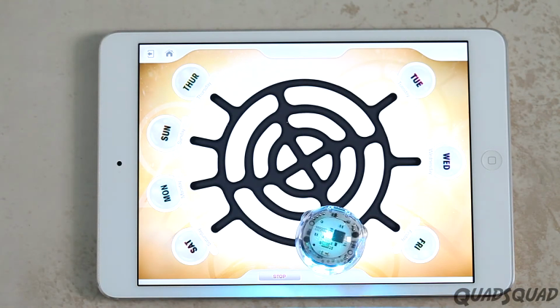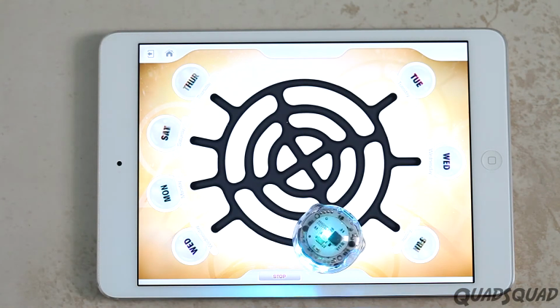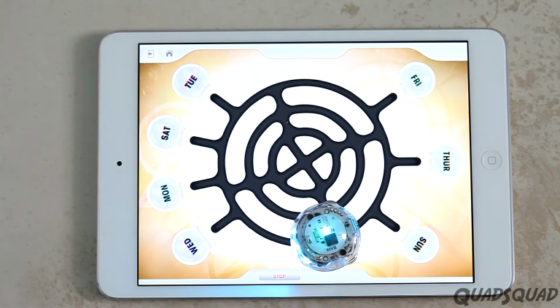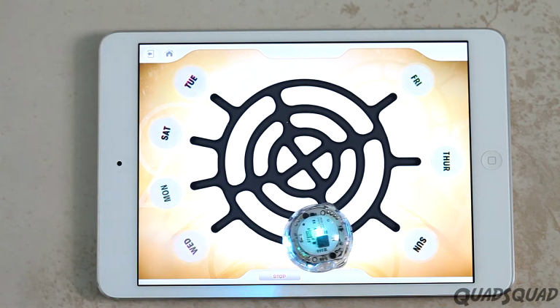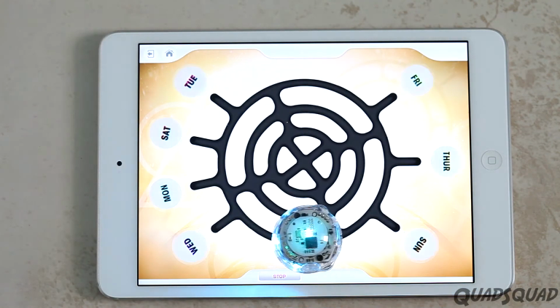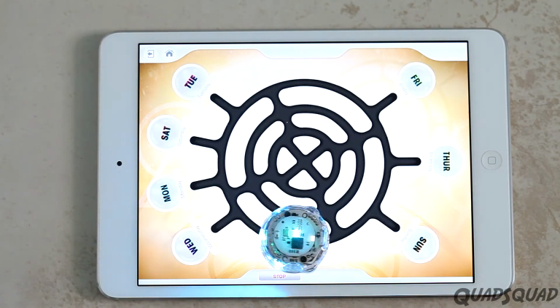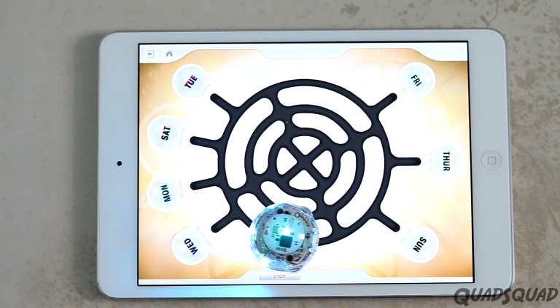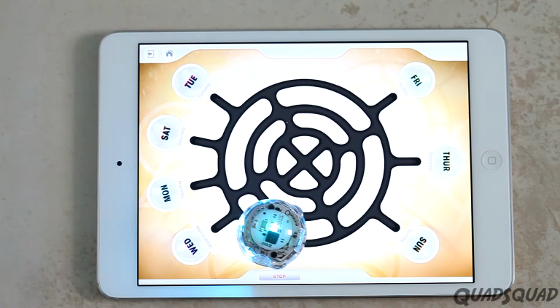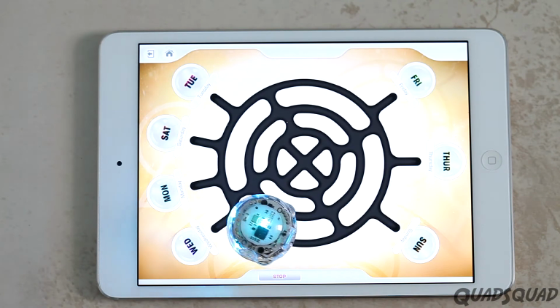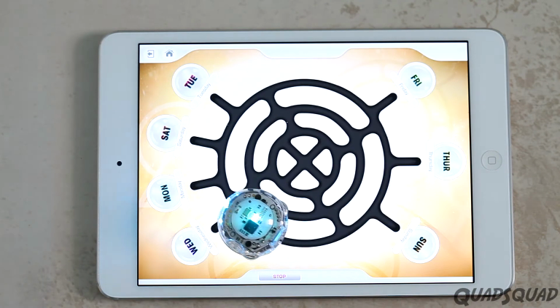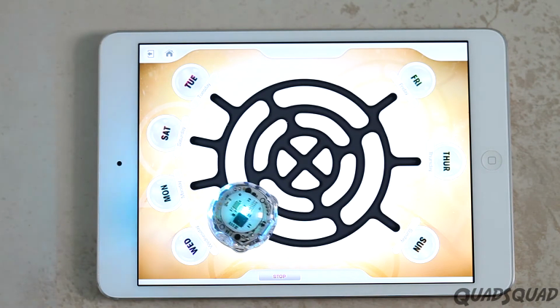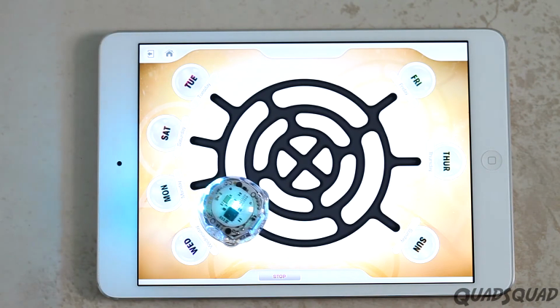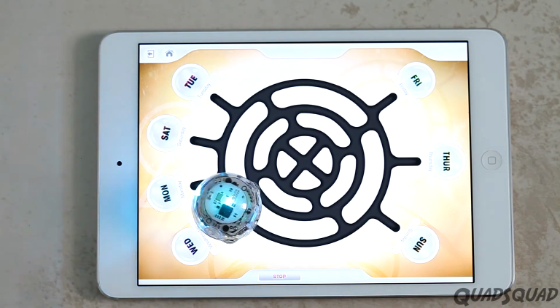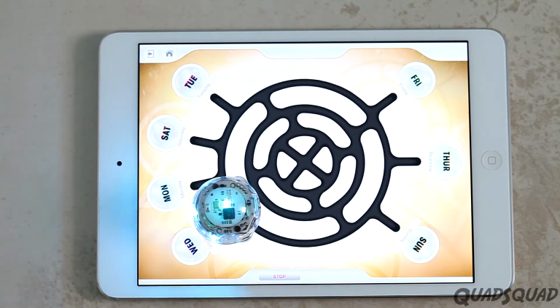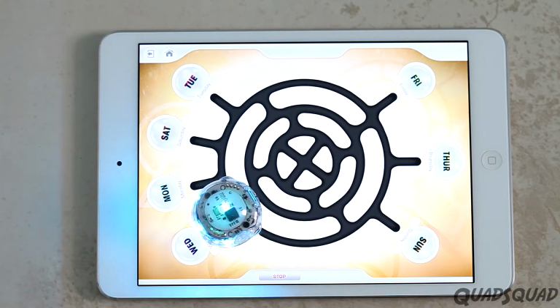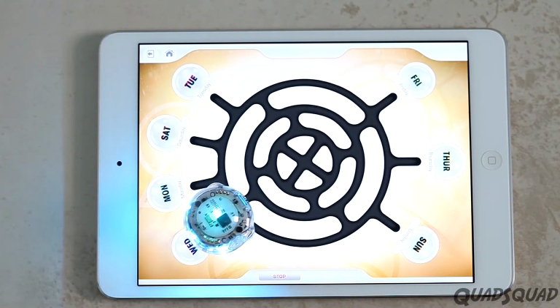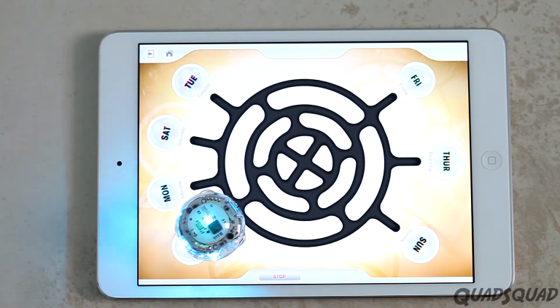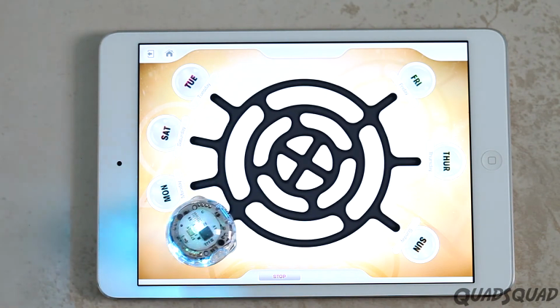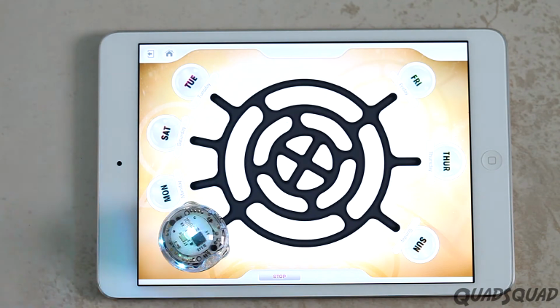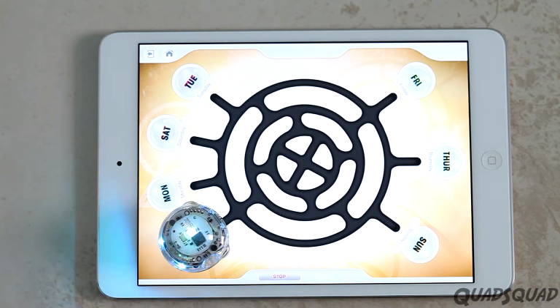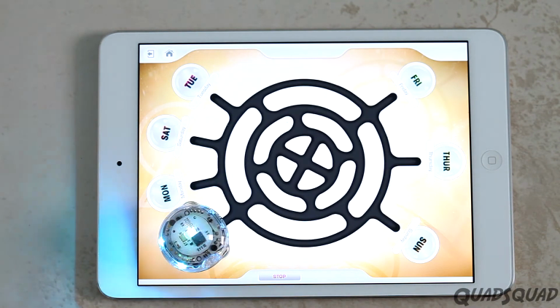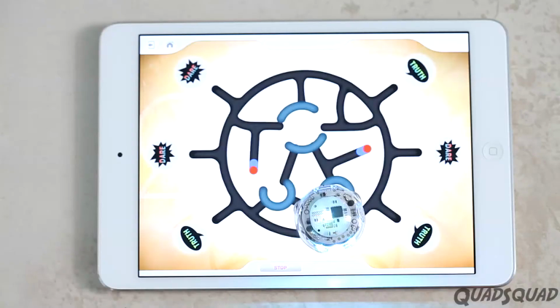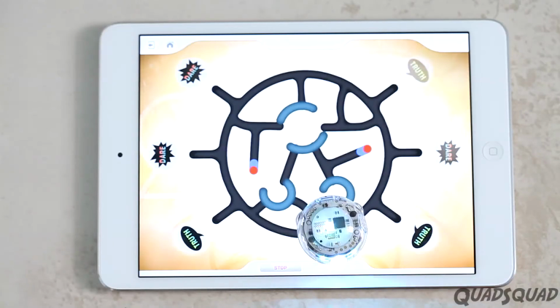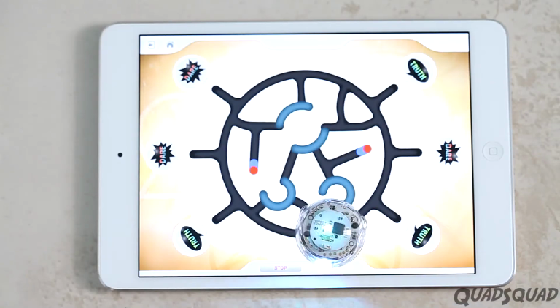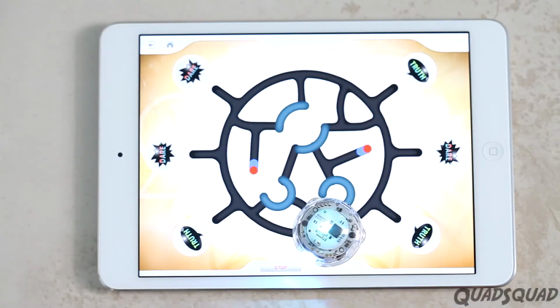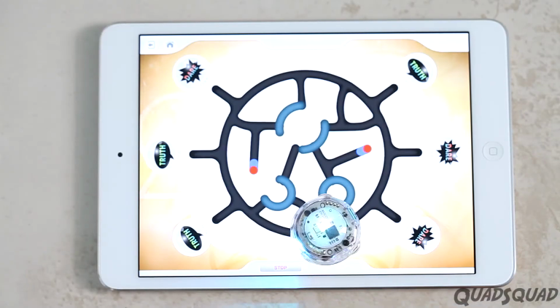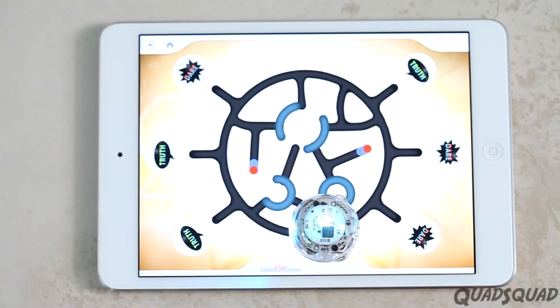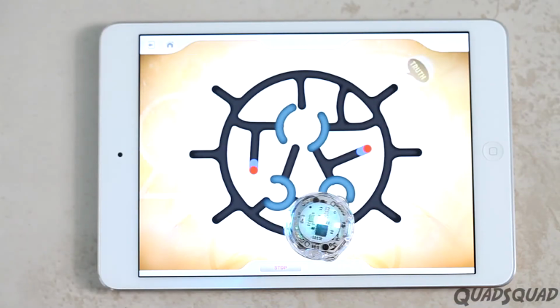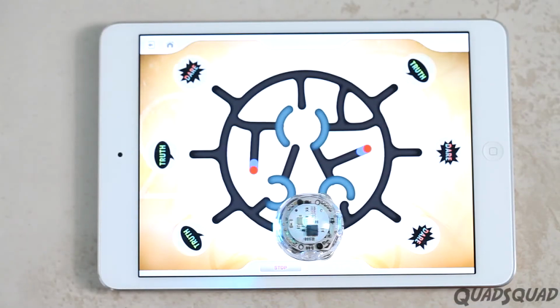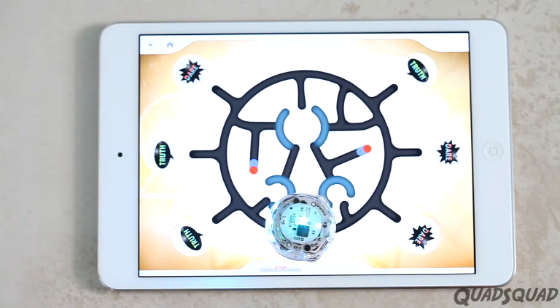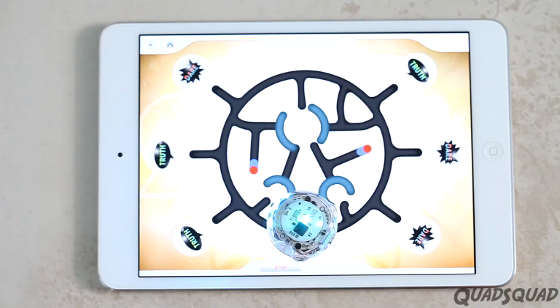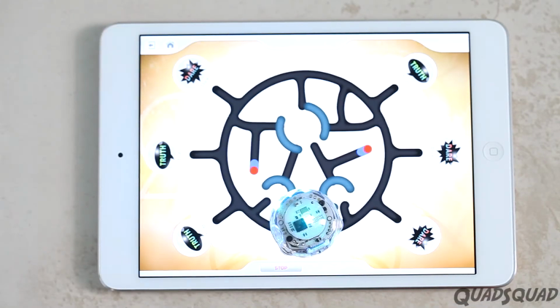See how it's always moving? That makes it so it's a different path for Ozobot every time.